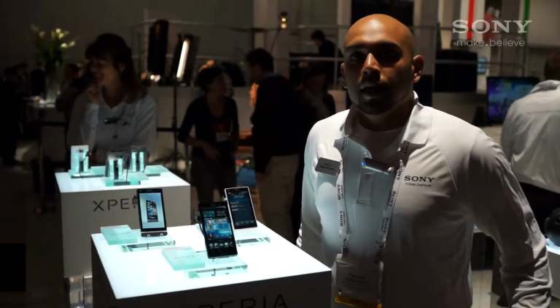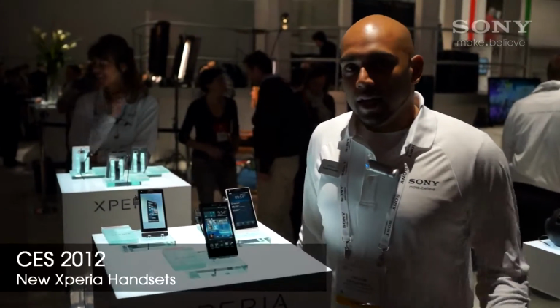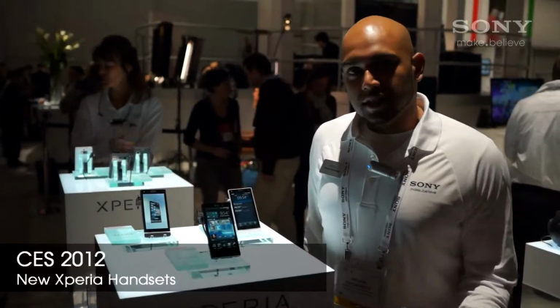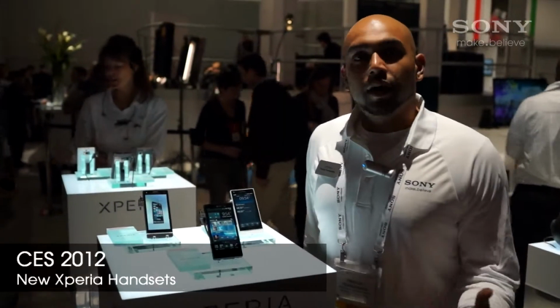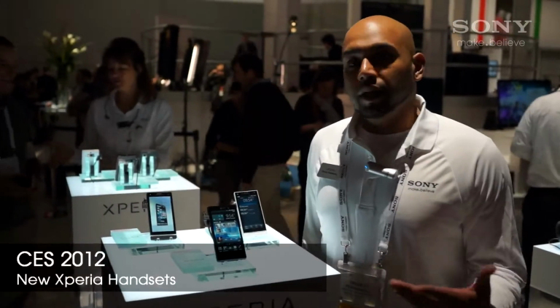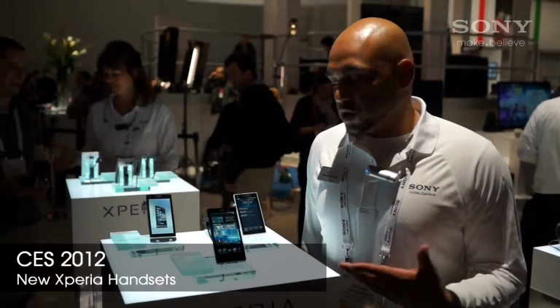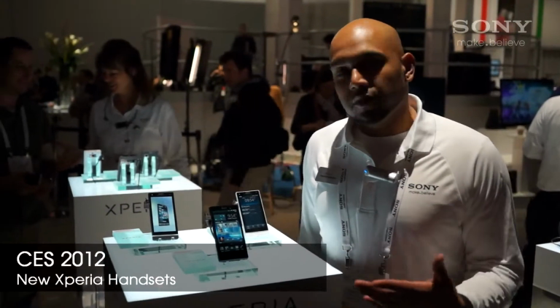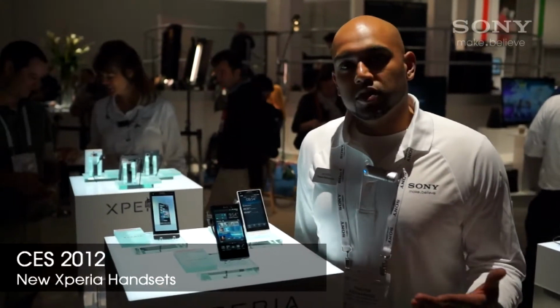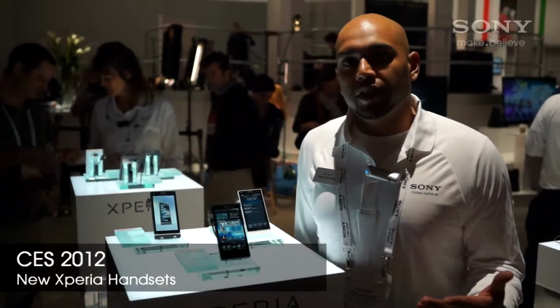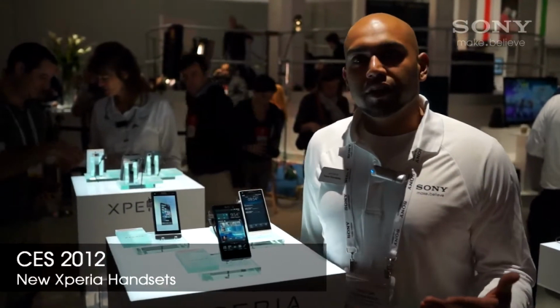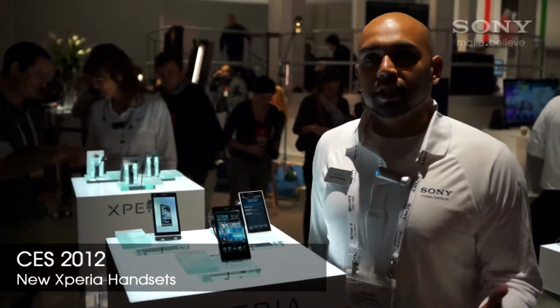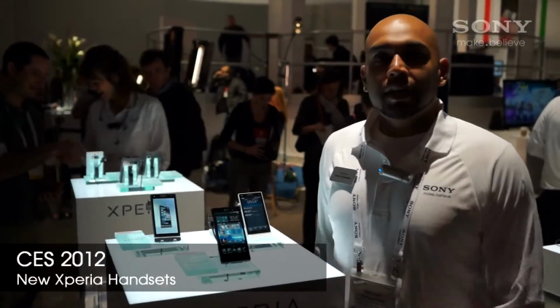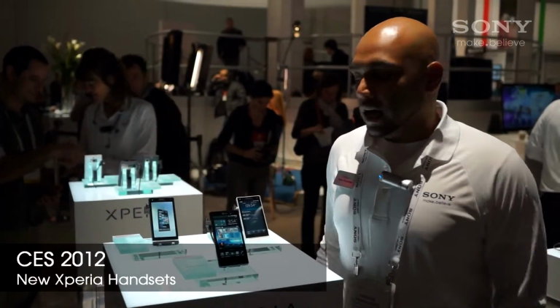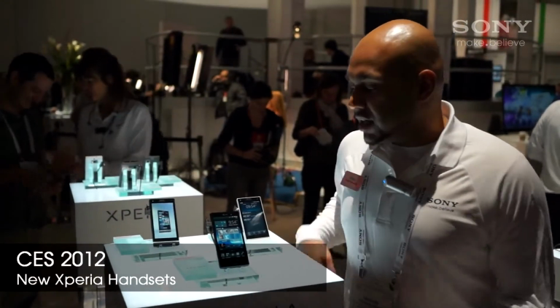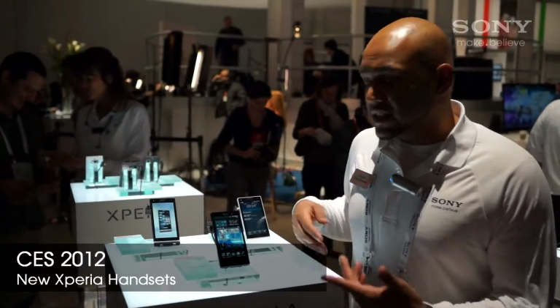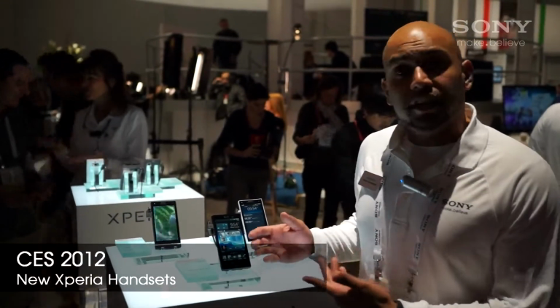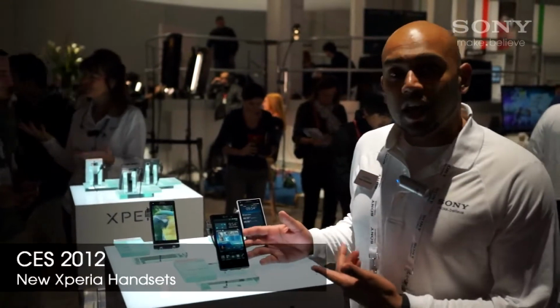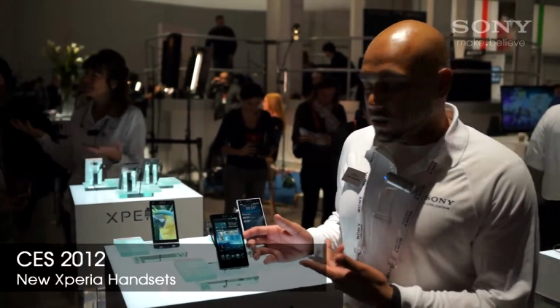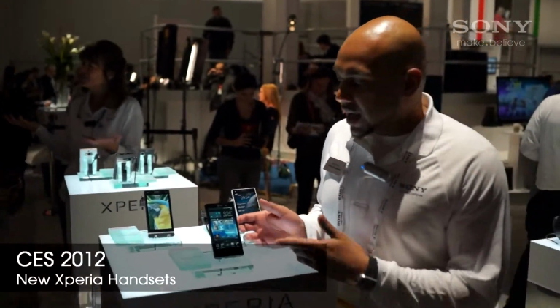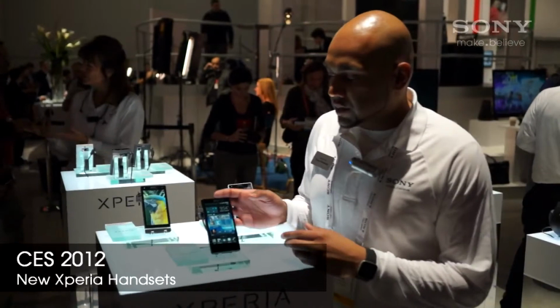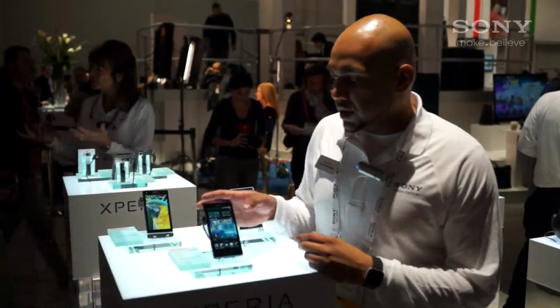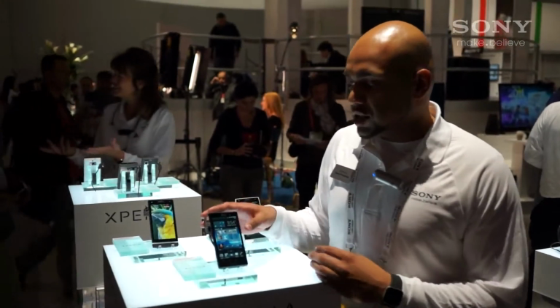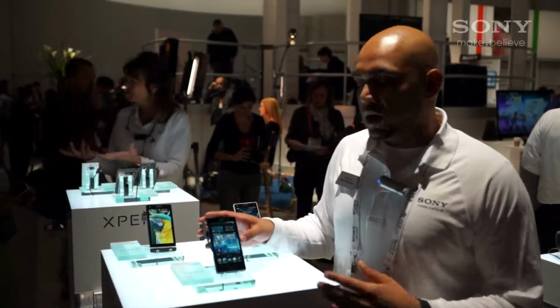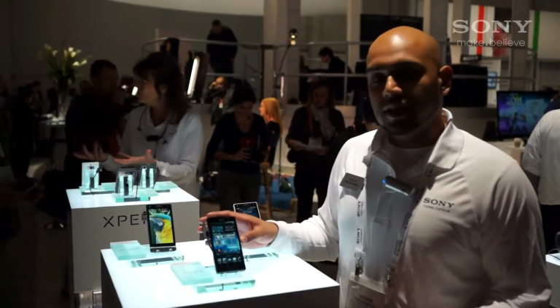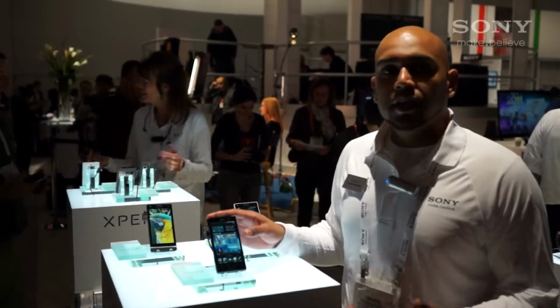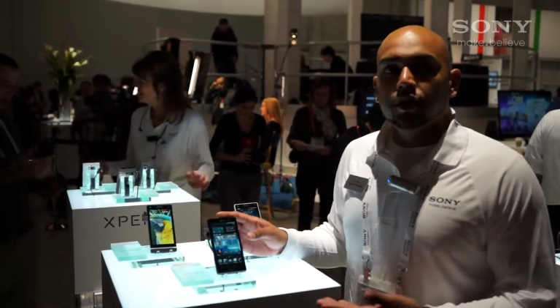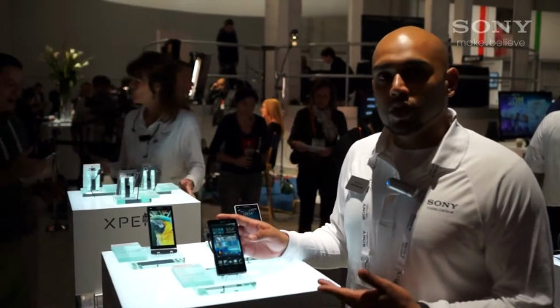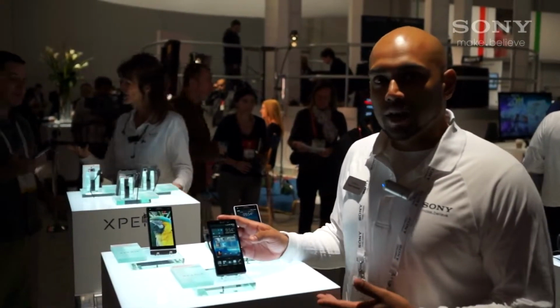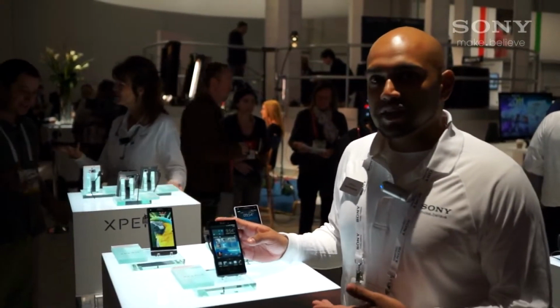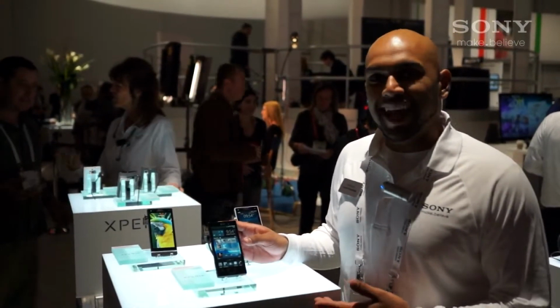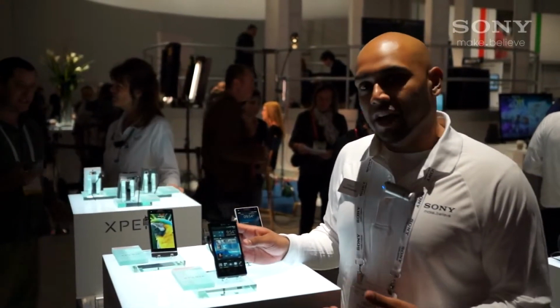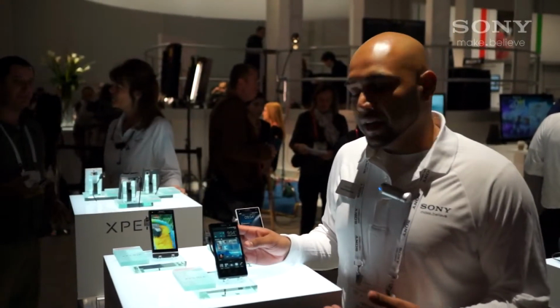Hi guys, my name is Trevor. I'm from Sony Ericsson, and I'm just here today to talk to you guys about the new Sony Ericsson ION.